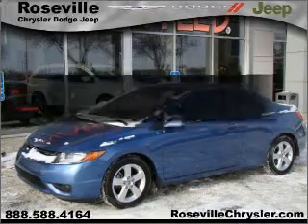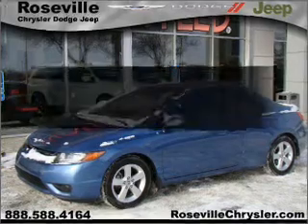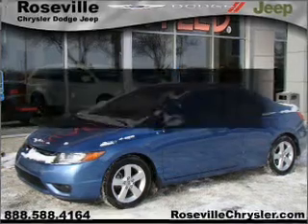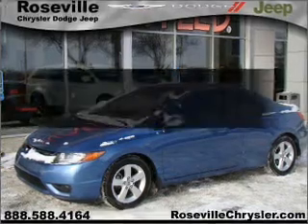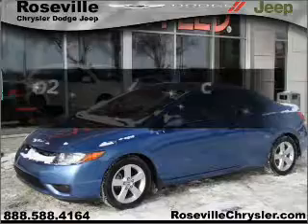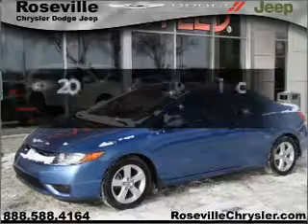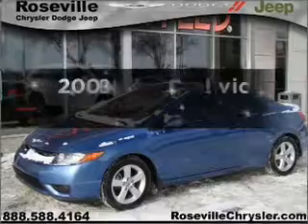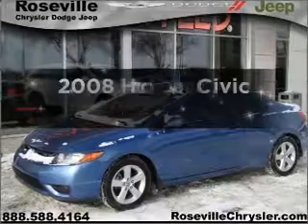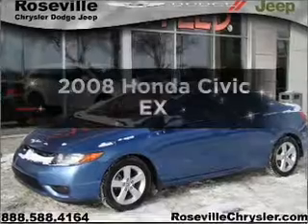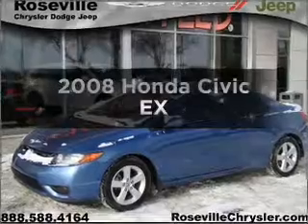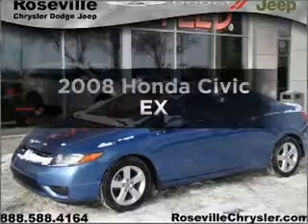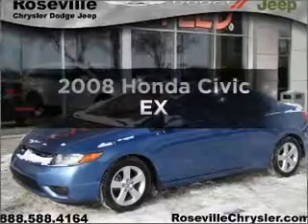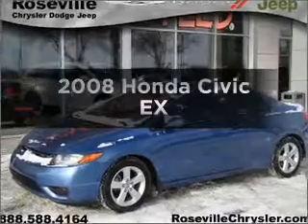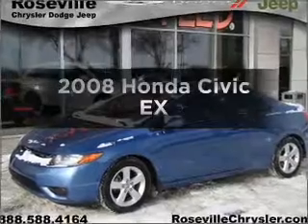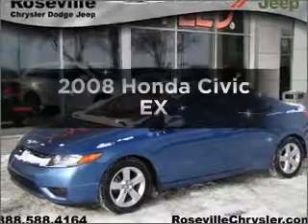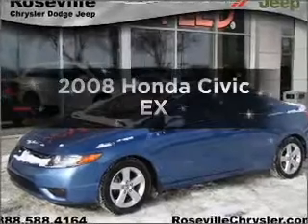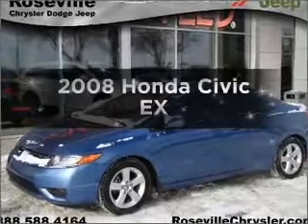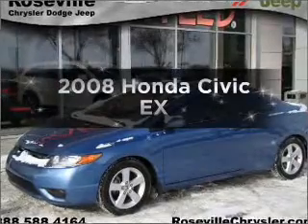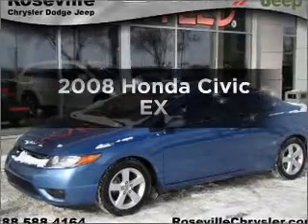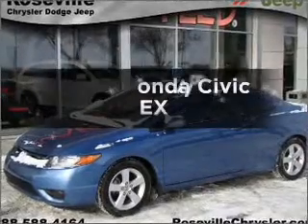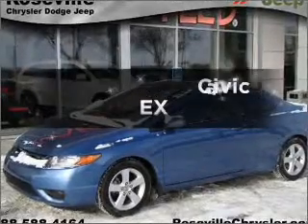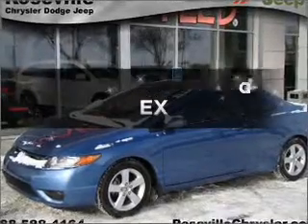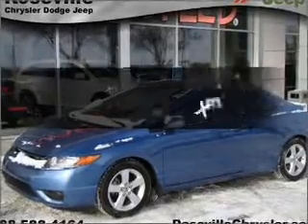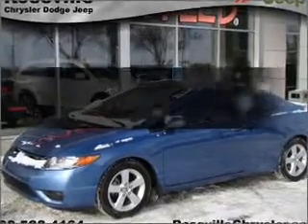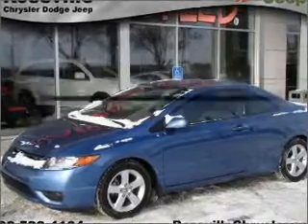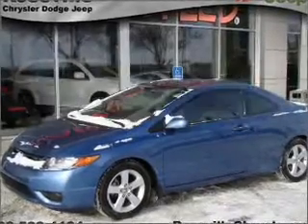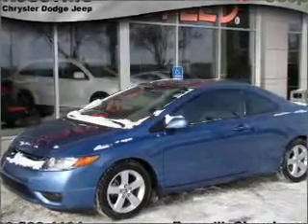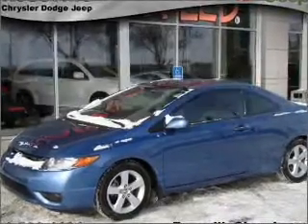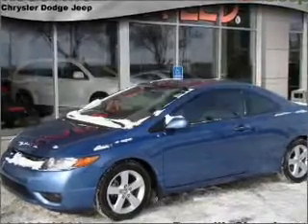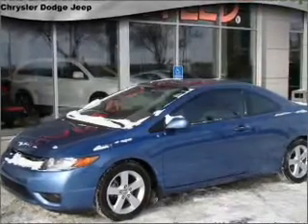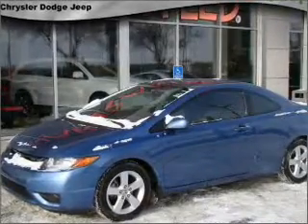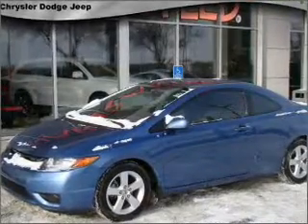Check out this 2008 Honda Civic. This is the set of wheels you've been looking for.